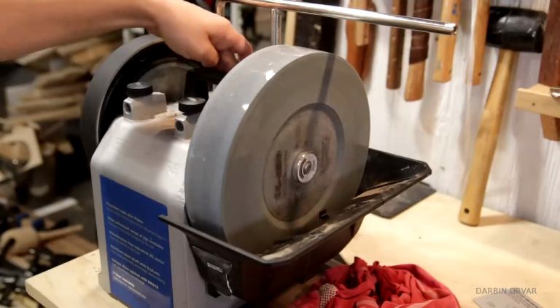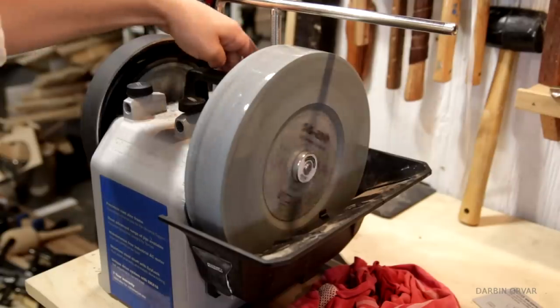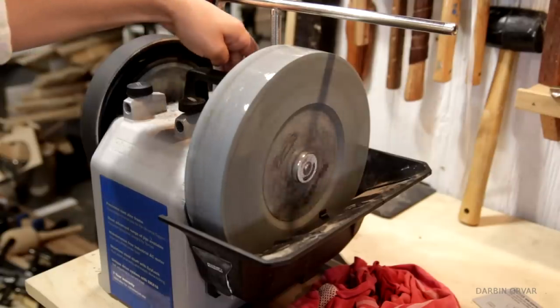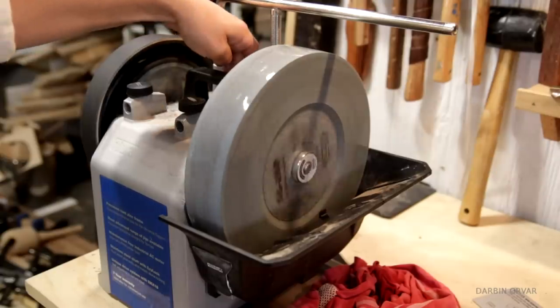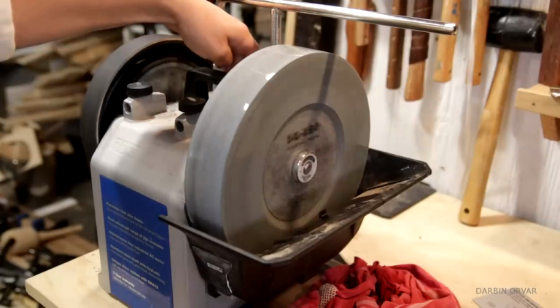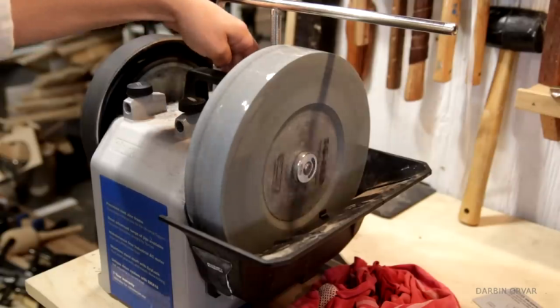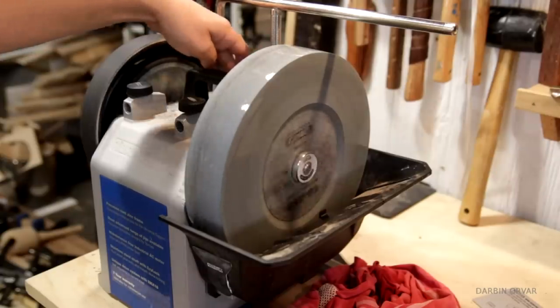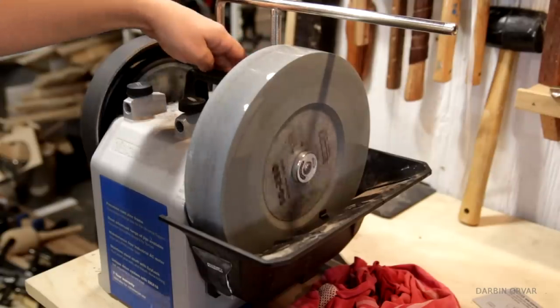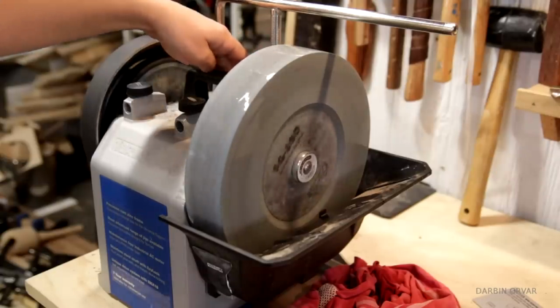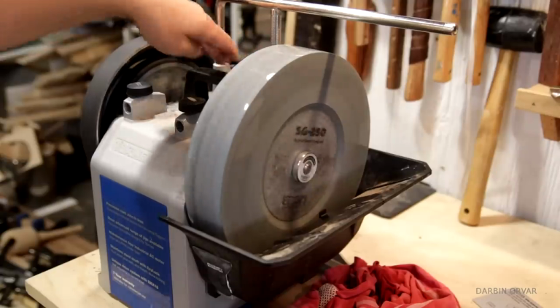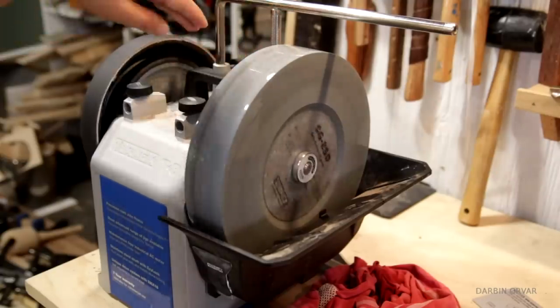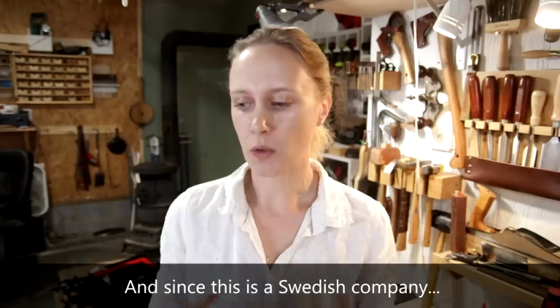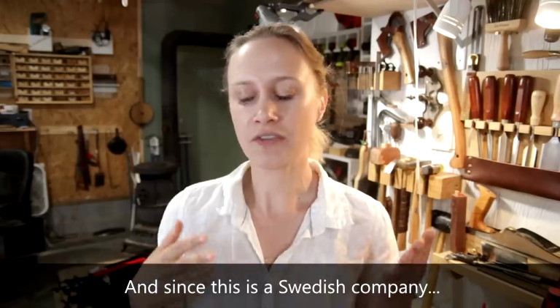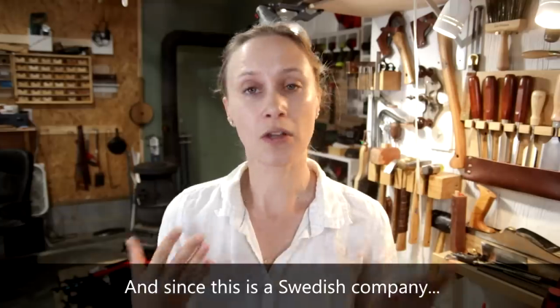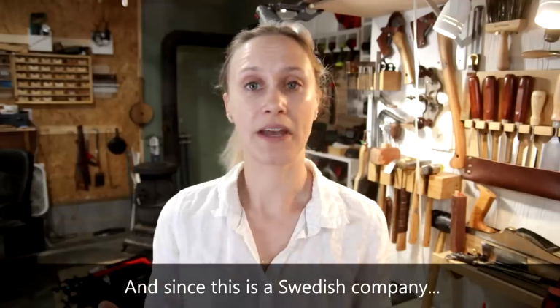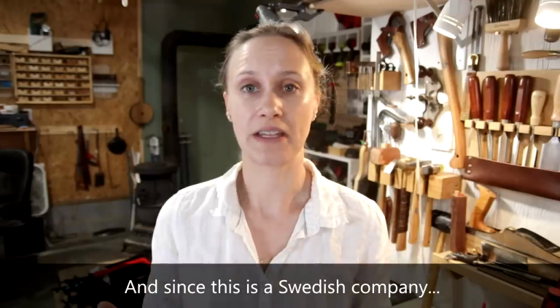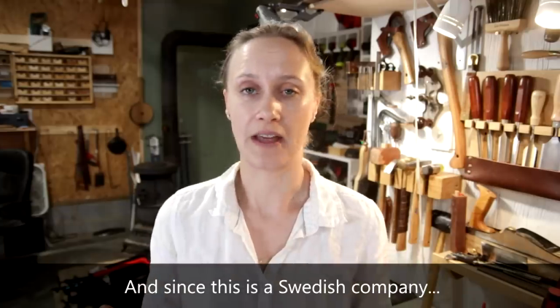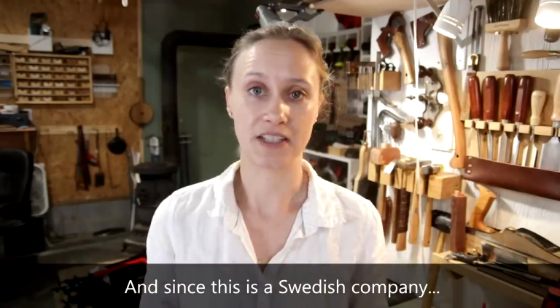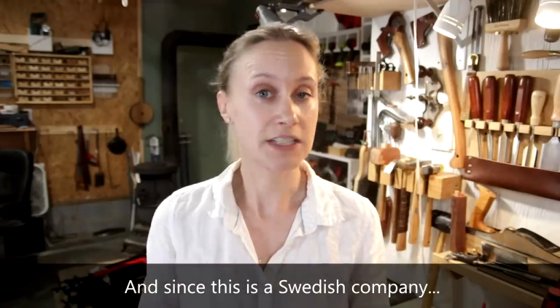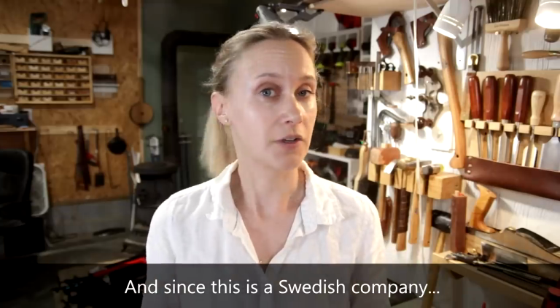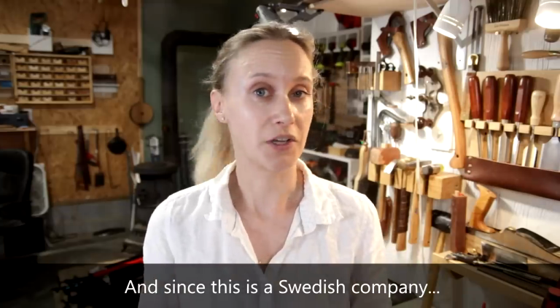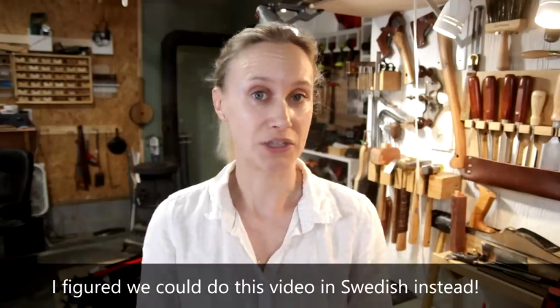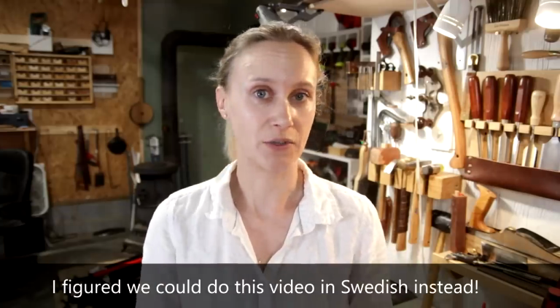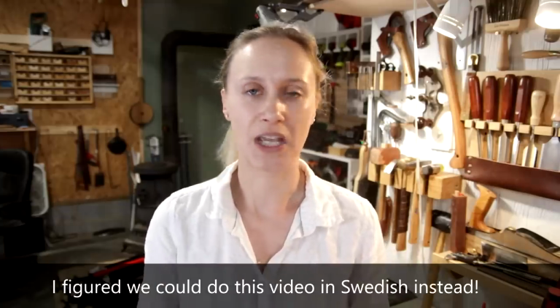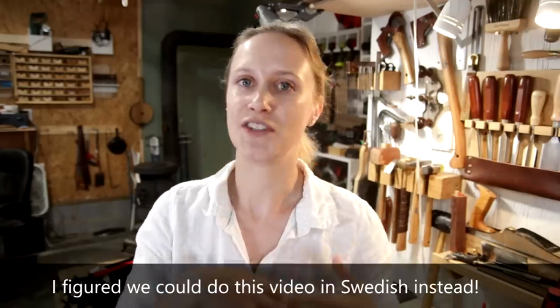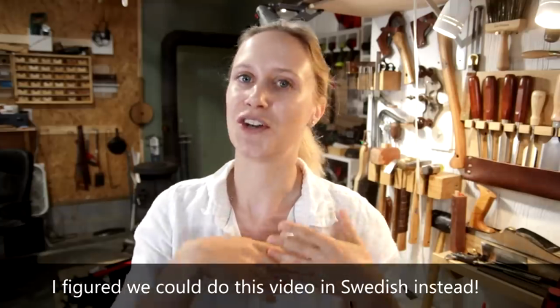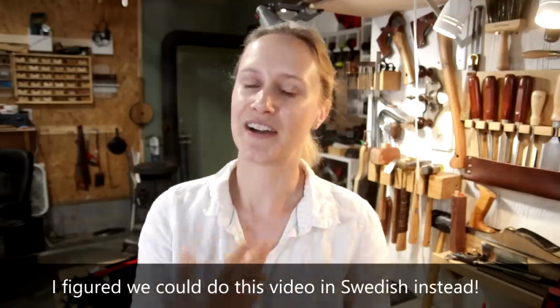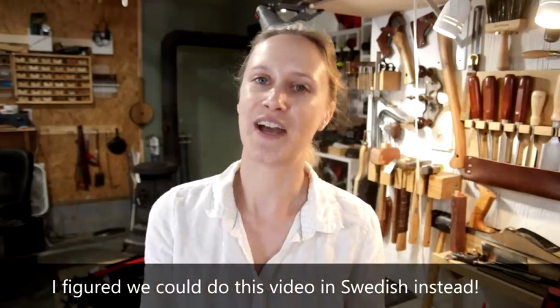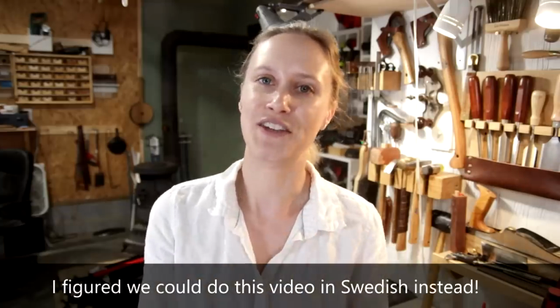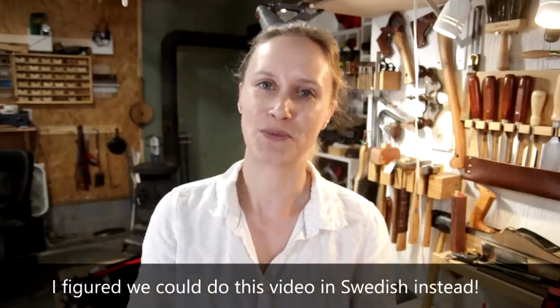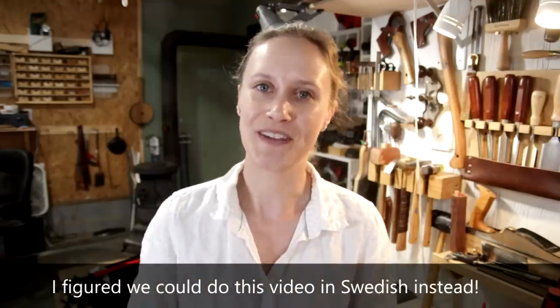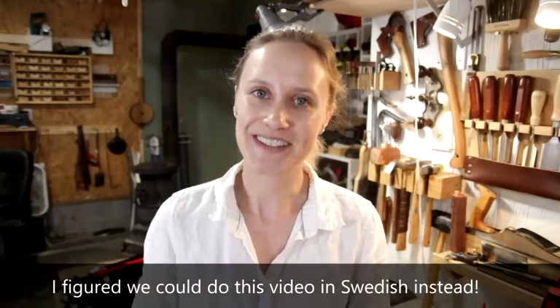Tormek is a Swedish company and since it's a Swedish company, I thought we could drive this video in Swedish instead — right?